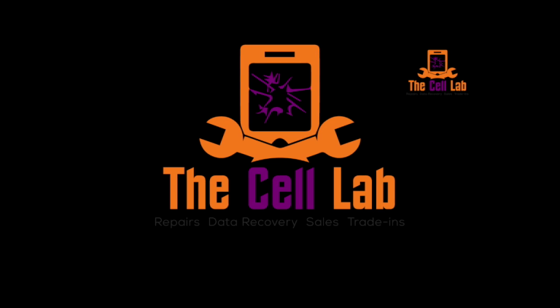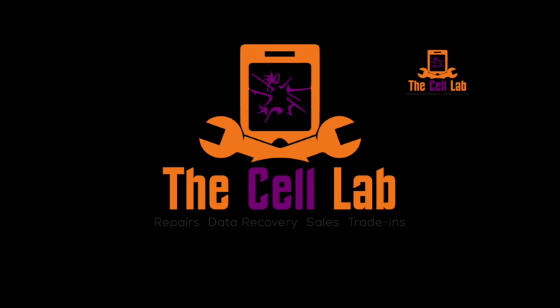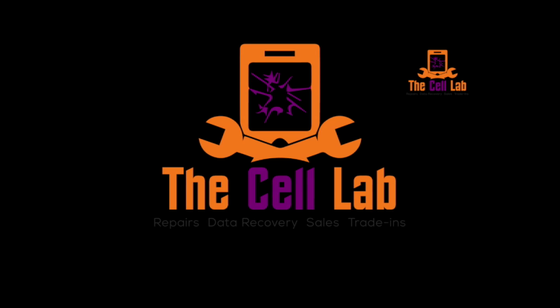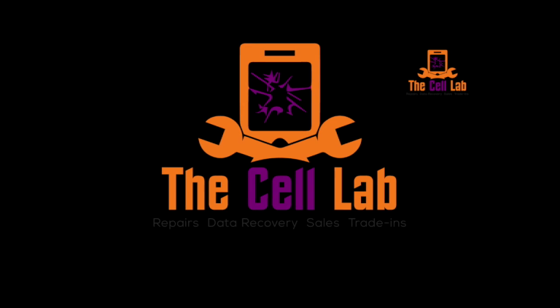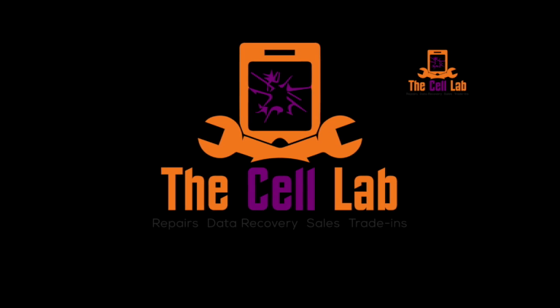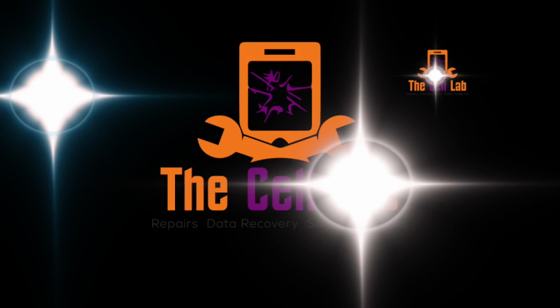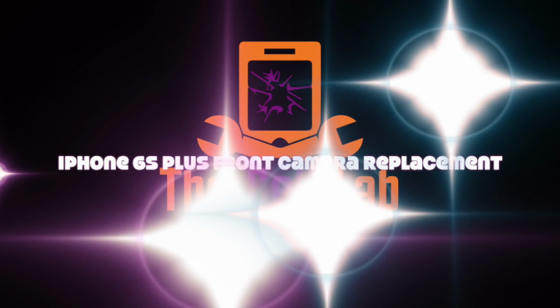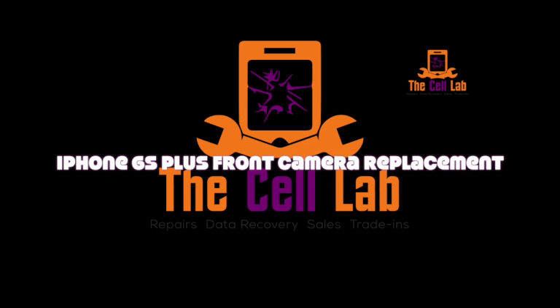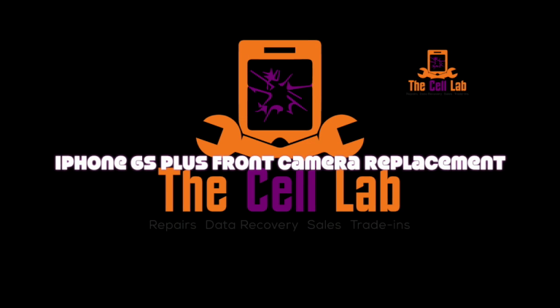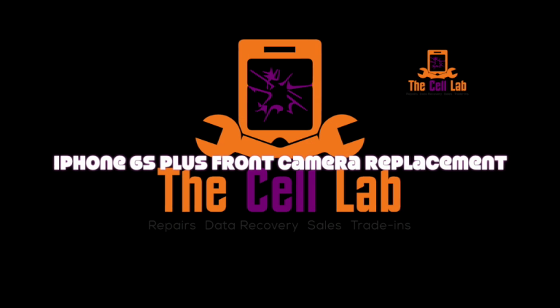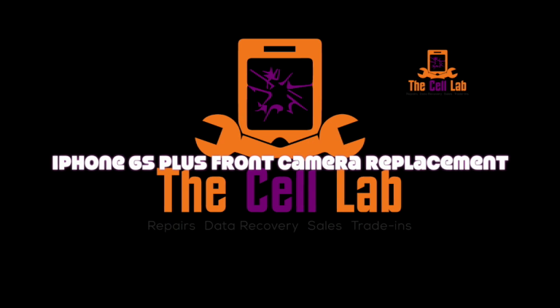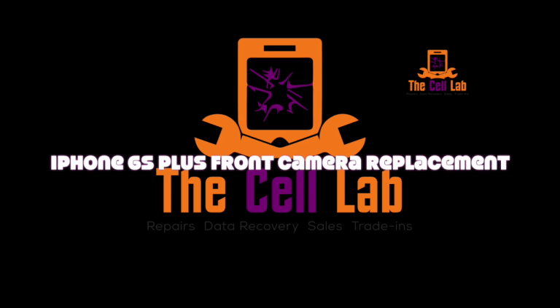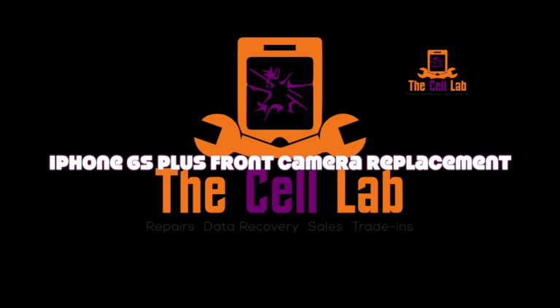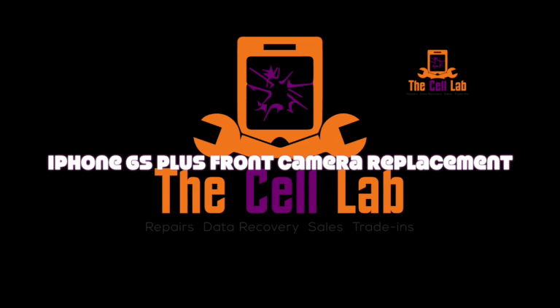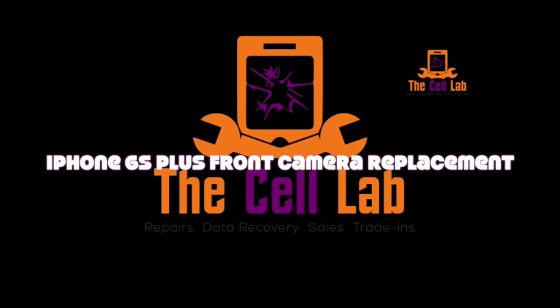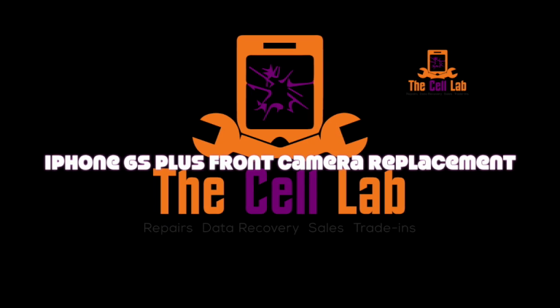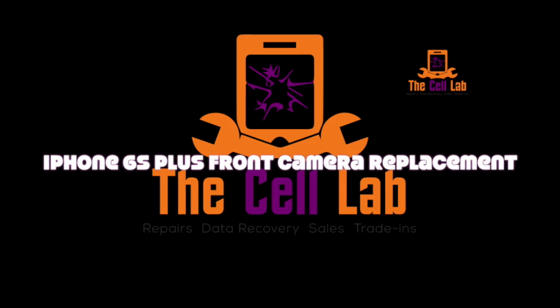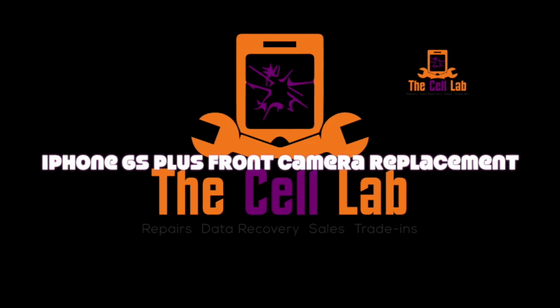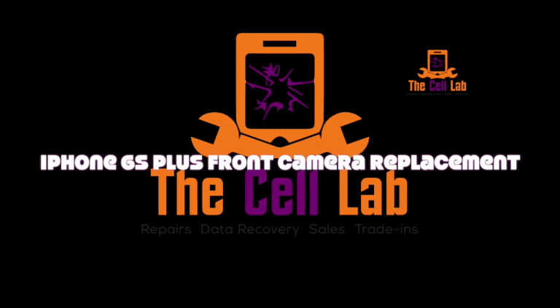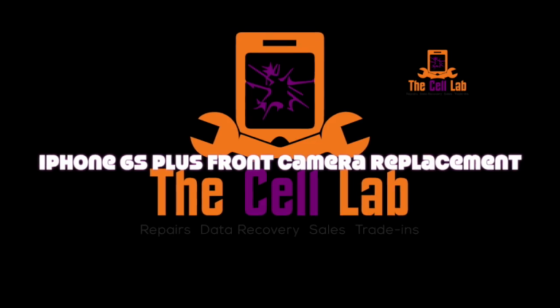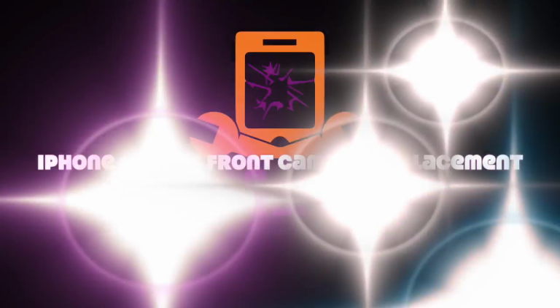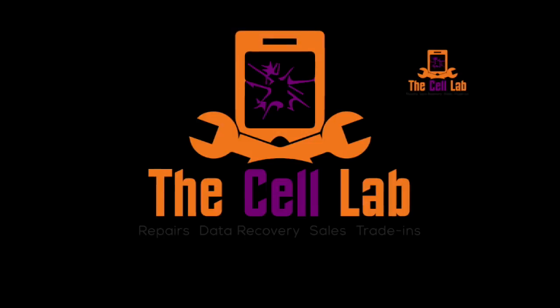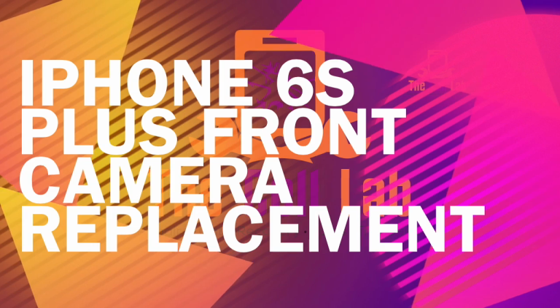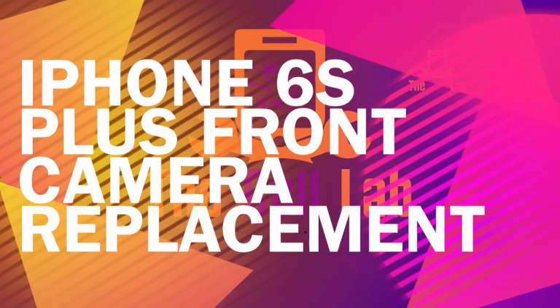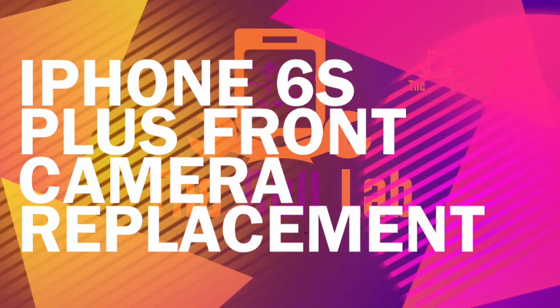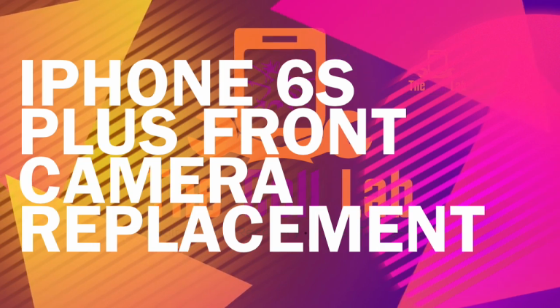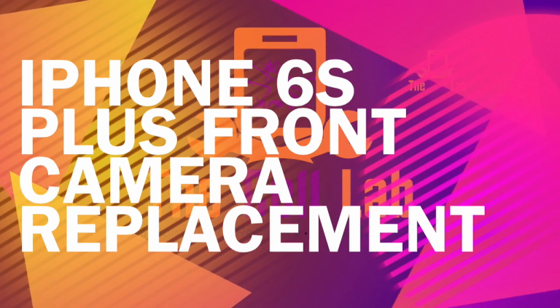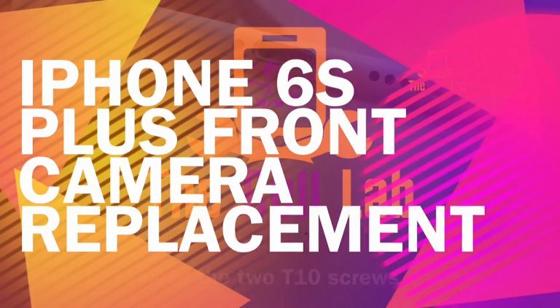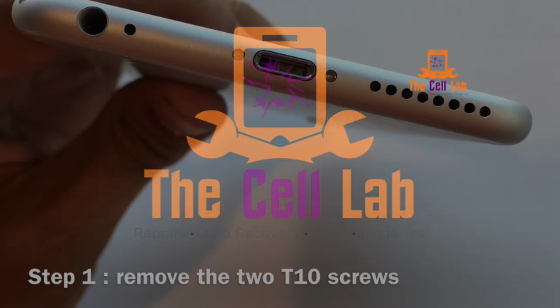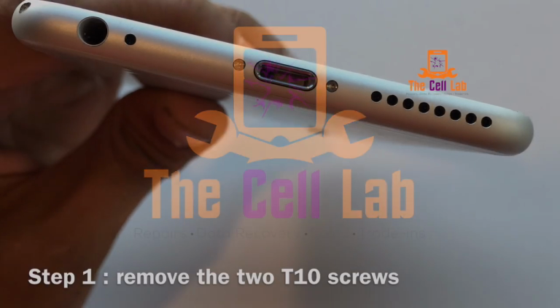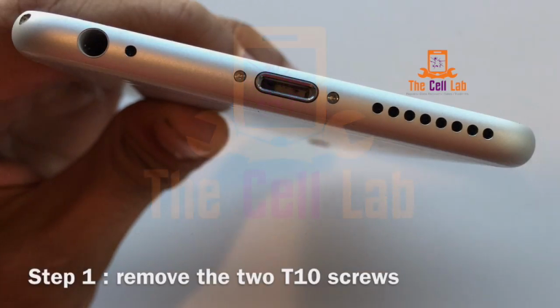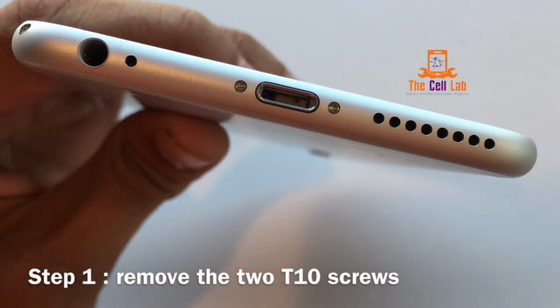Rambo here for another exciting edition of Fixin' Stuff. Today we're working on the iPhone 6S Plus front camera replacement.